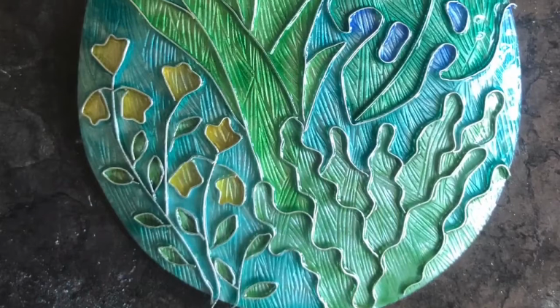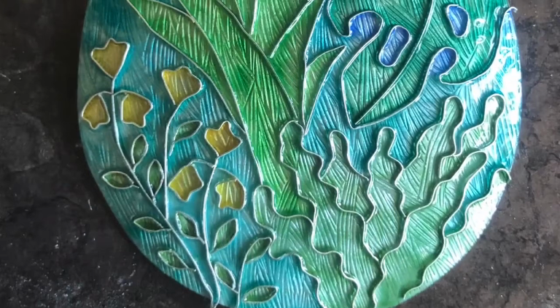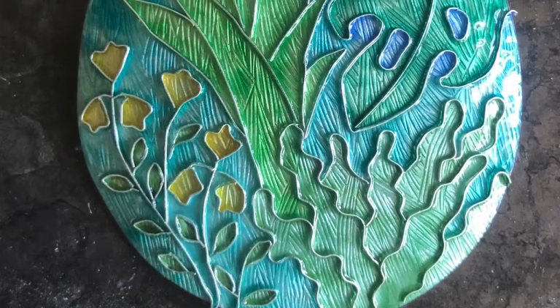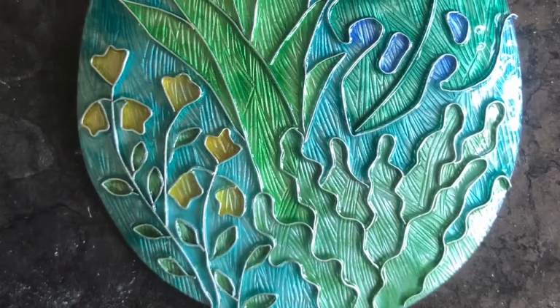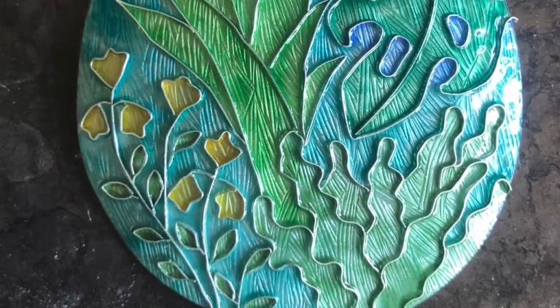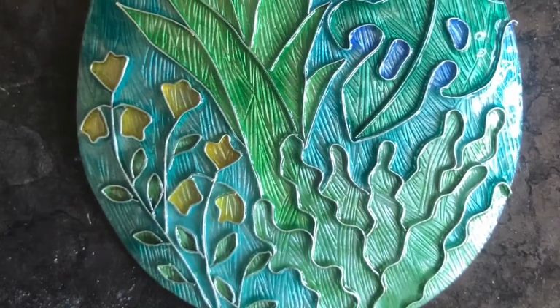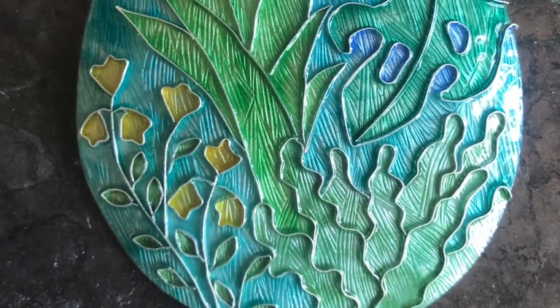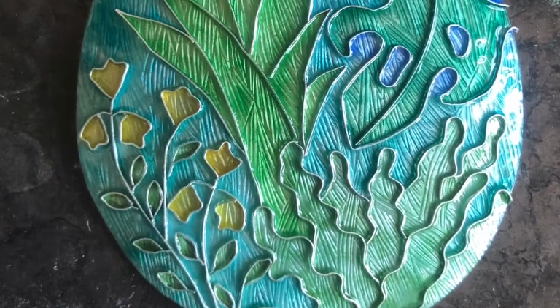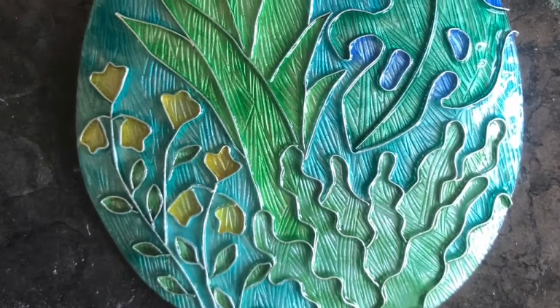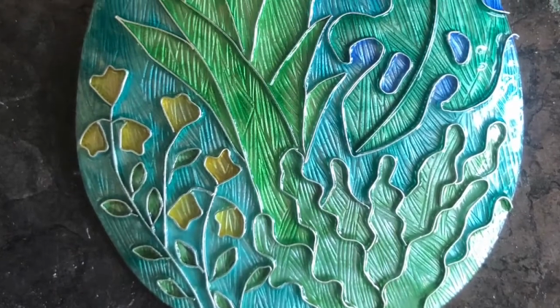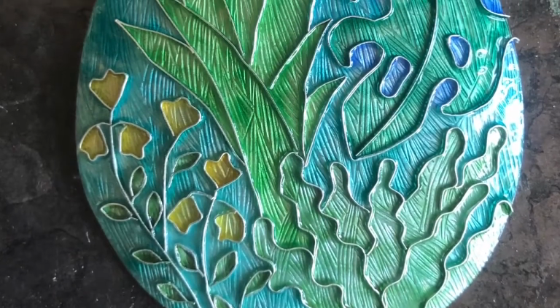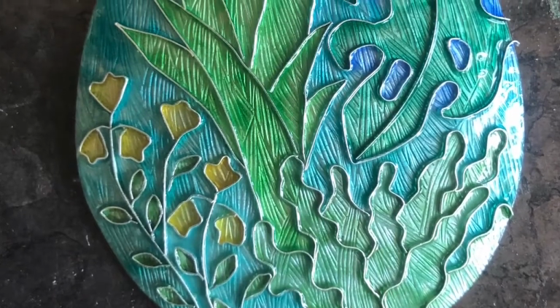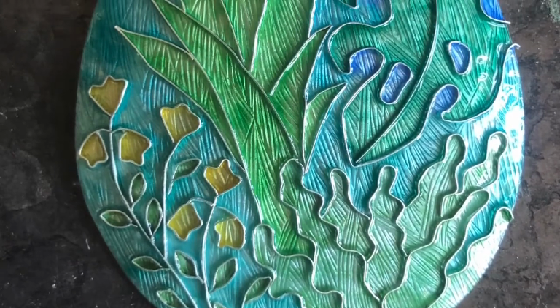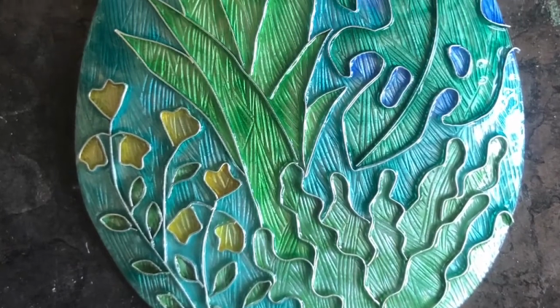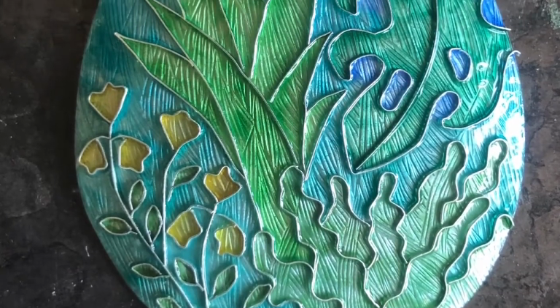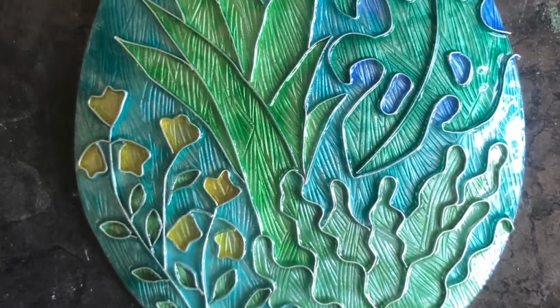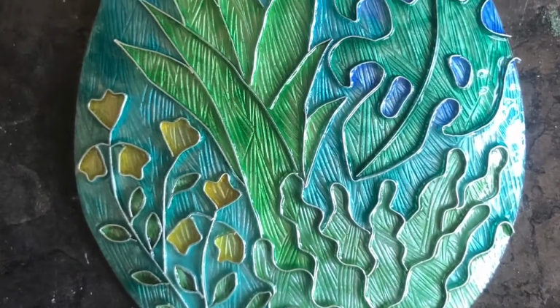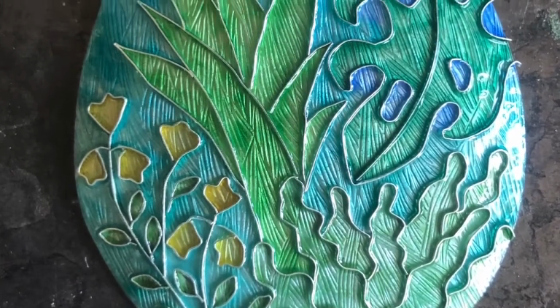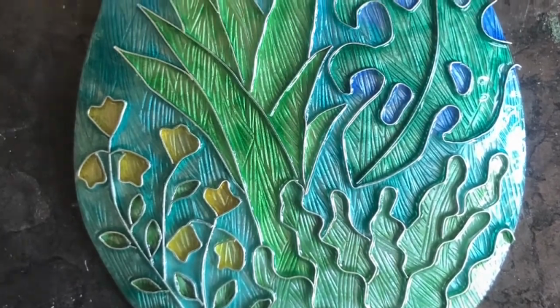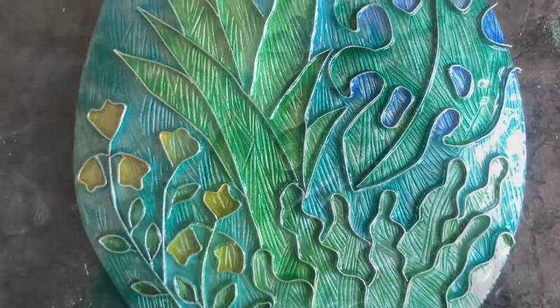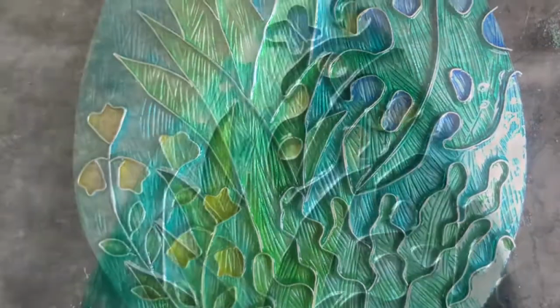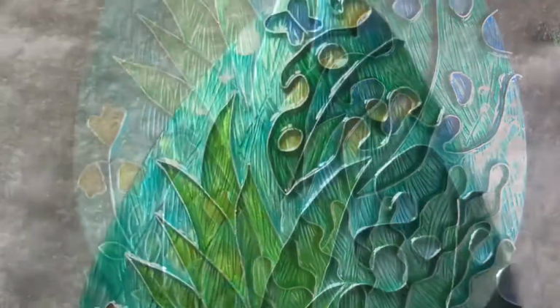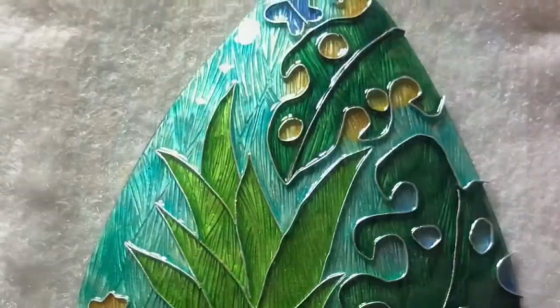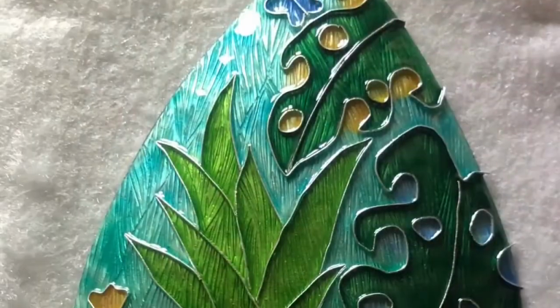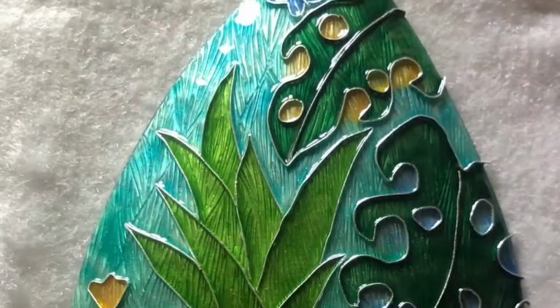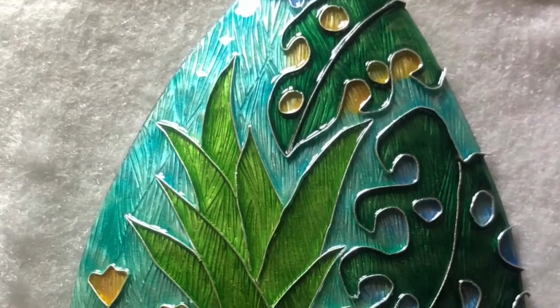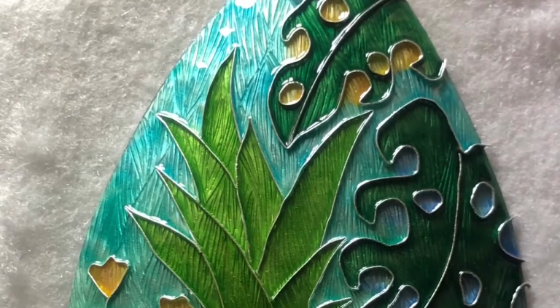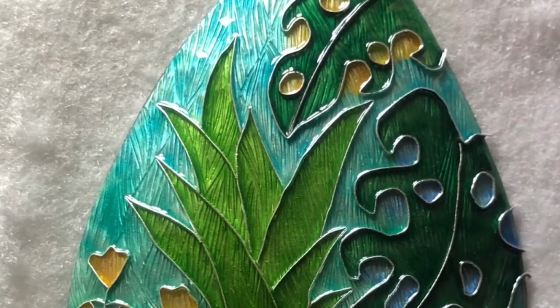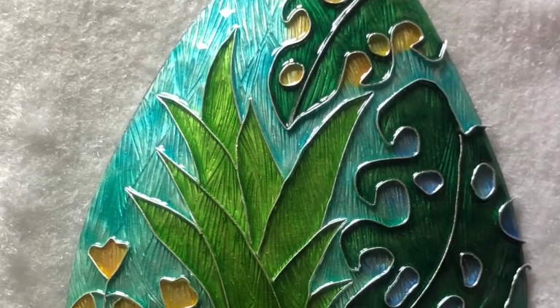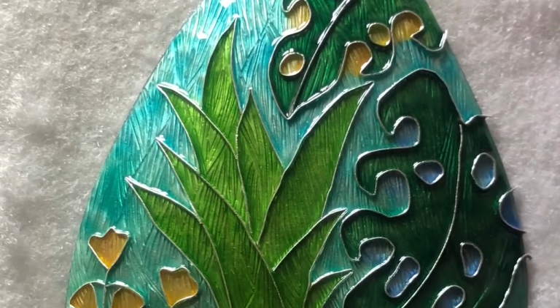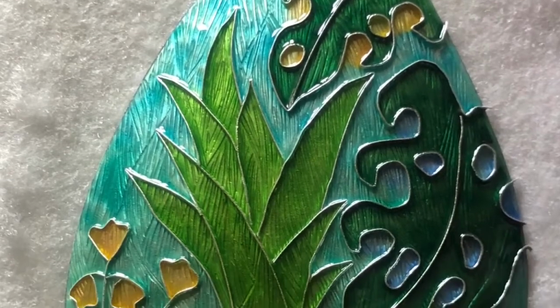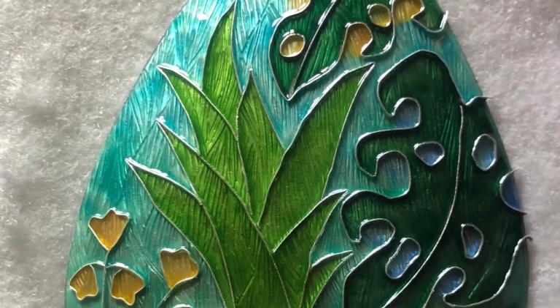Each layer is fired, then another layer, another firing, until gradually the colour gets to the top of the wires.